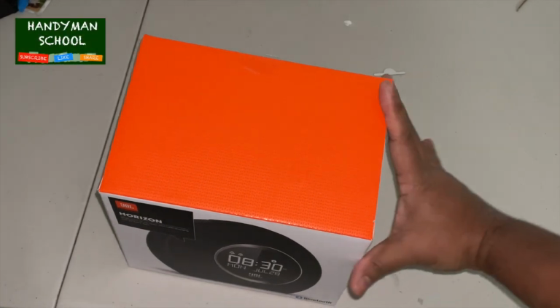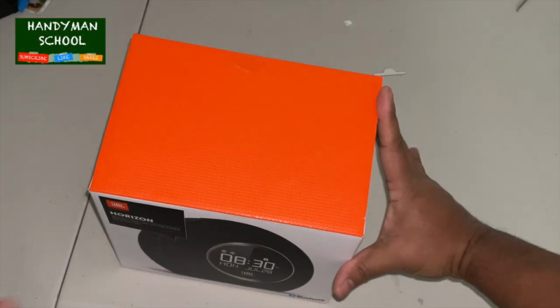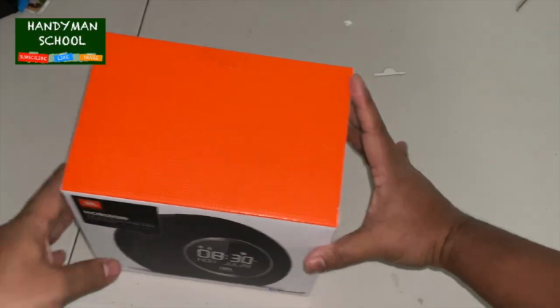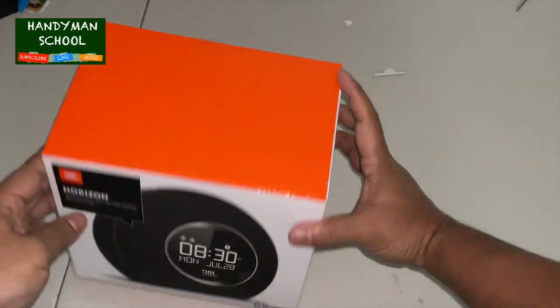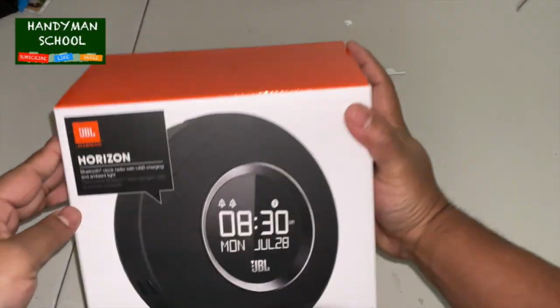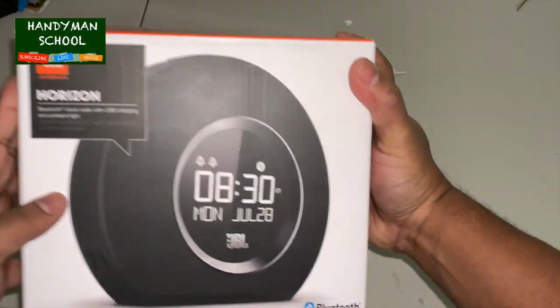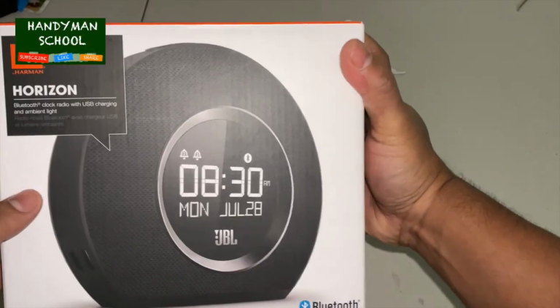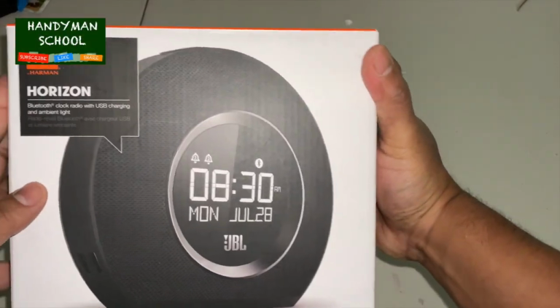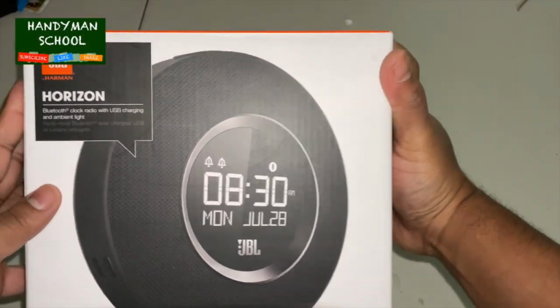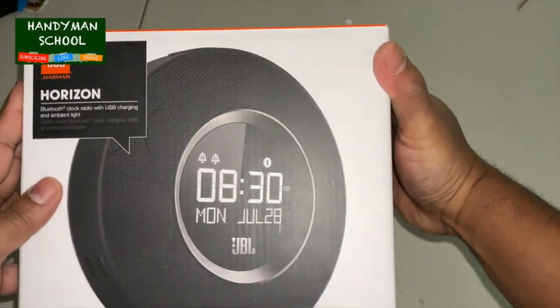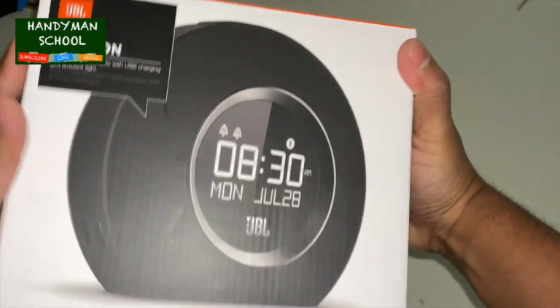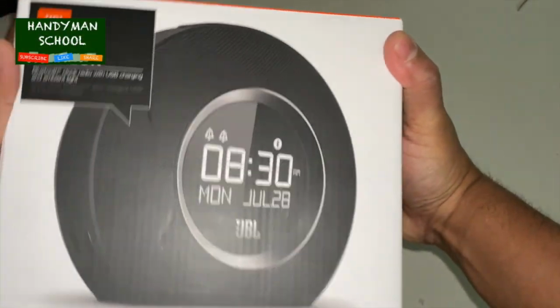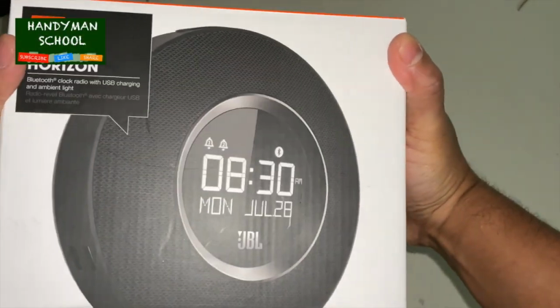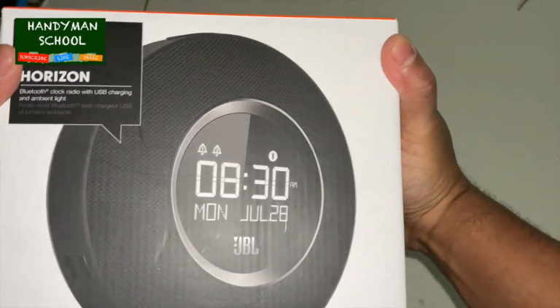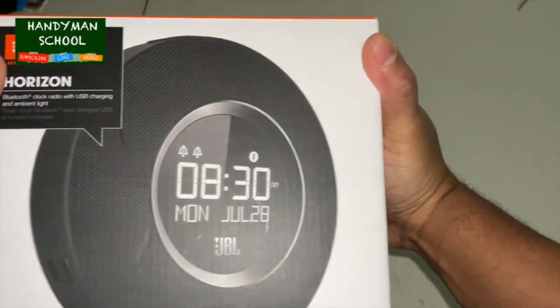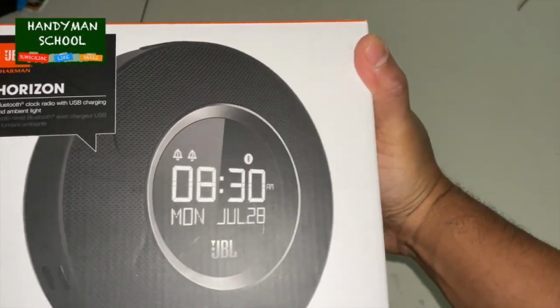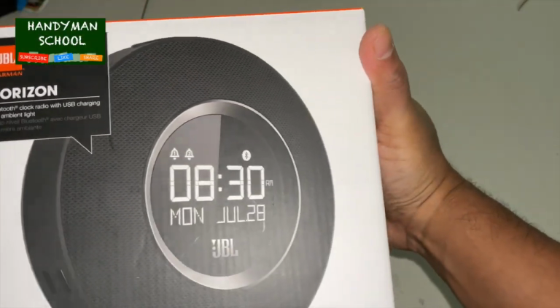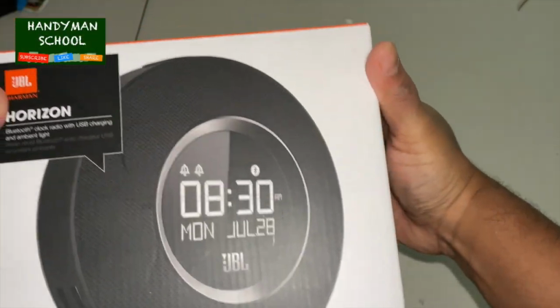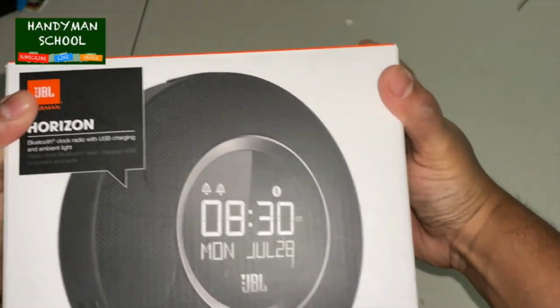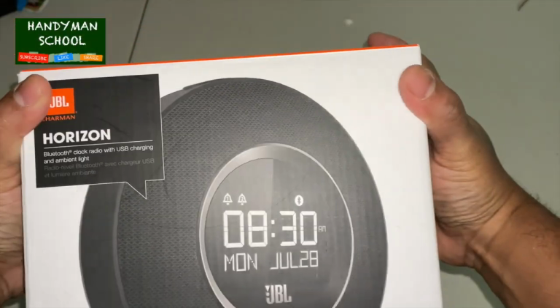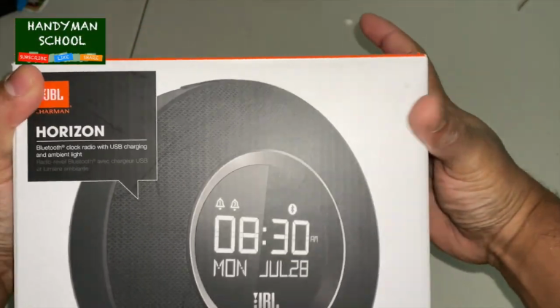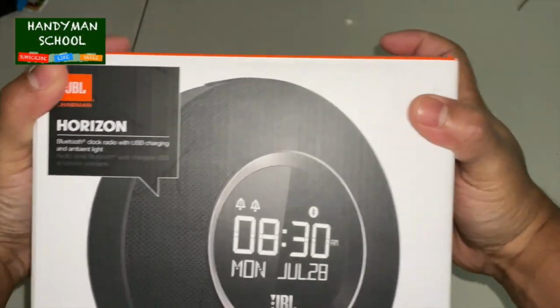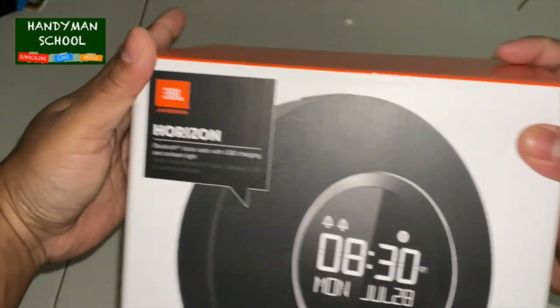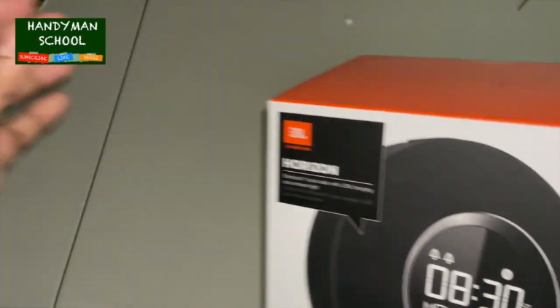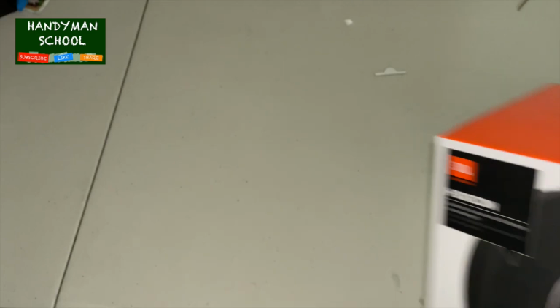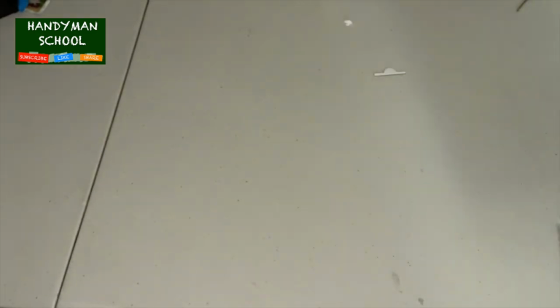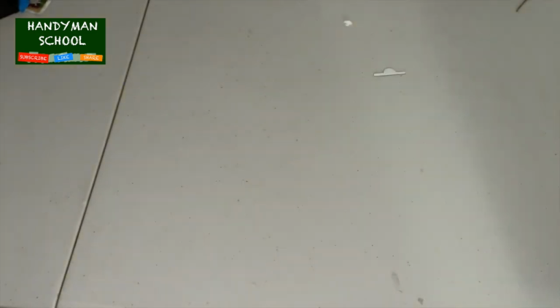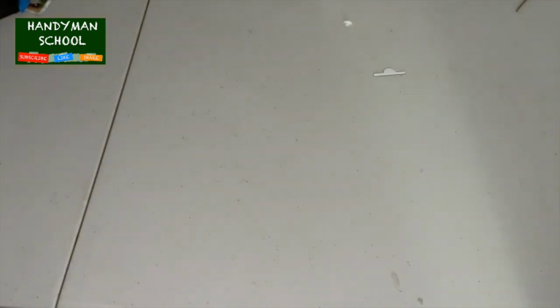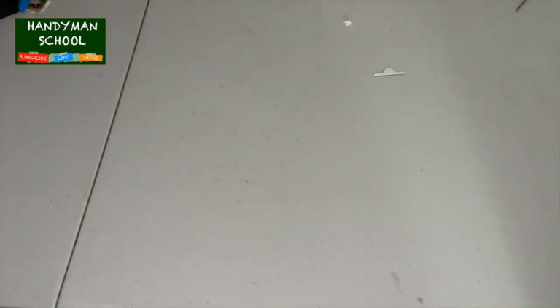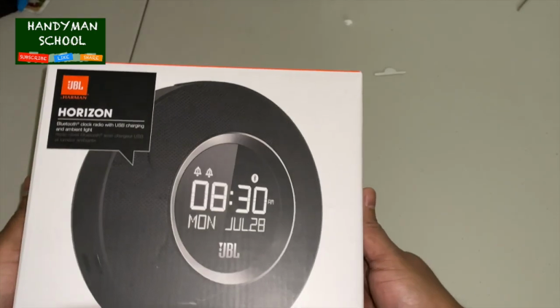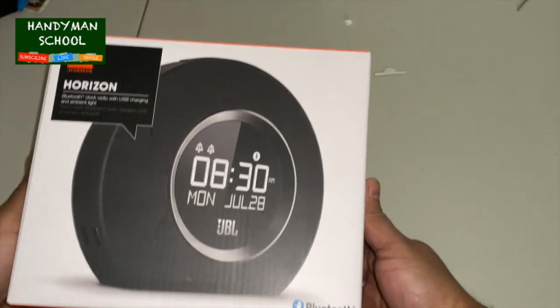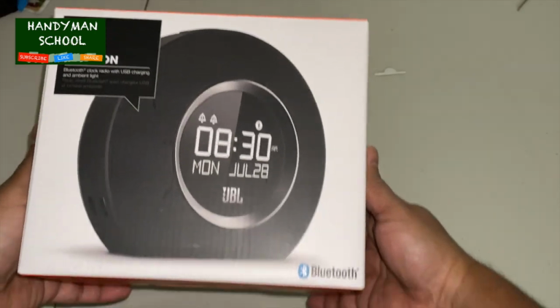This video is about the JBL Horizon, a Bluetooth clock radio with USB charging and ambient light.